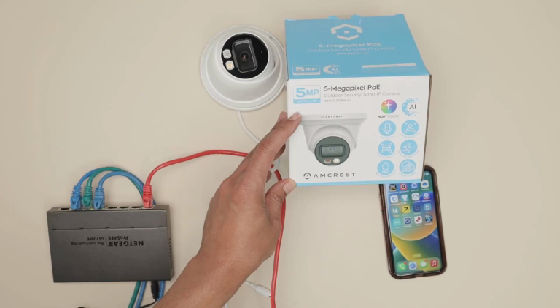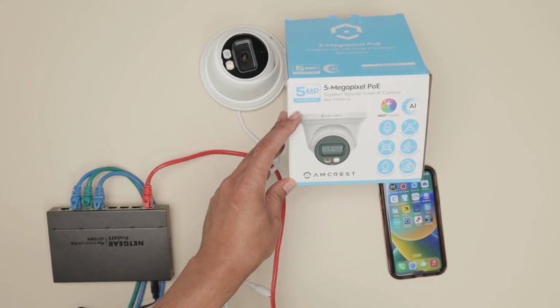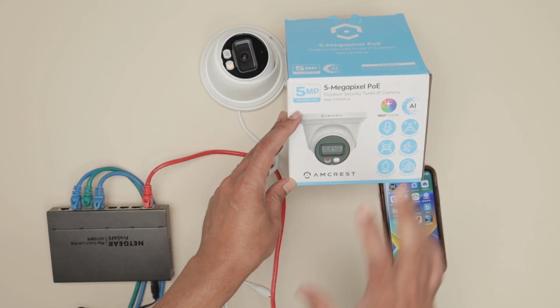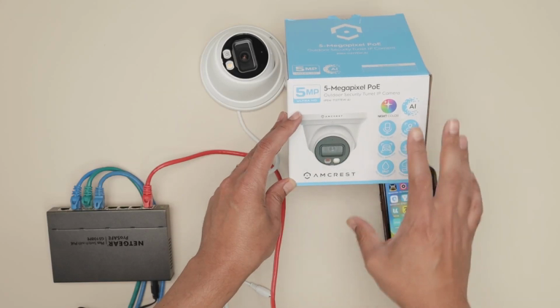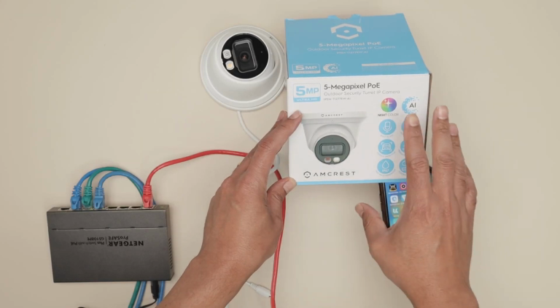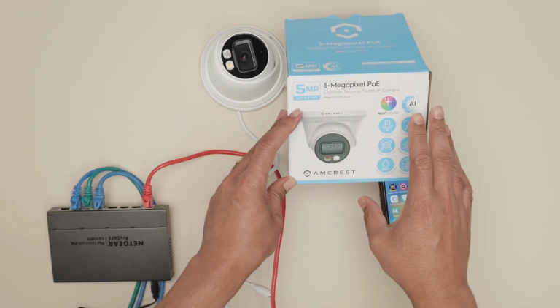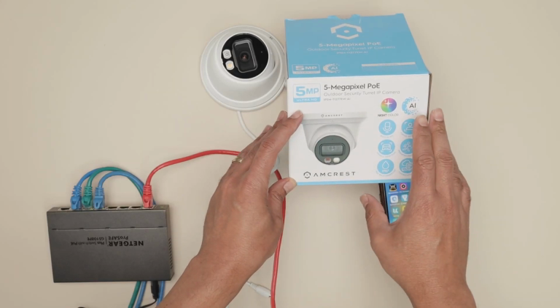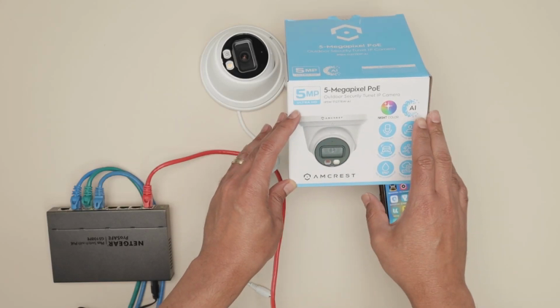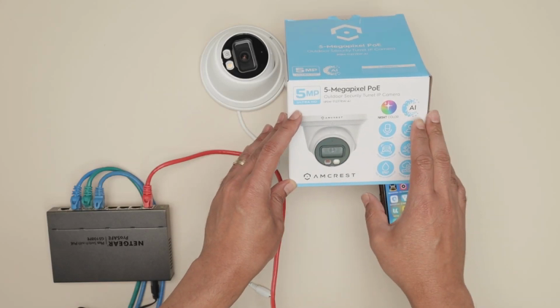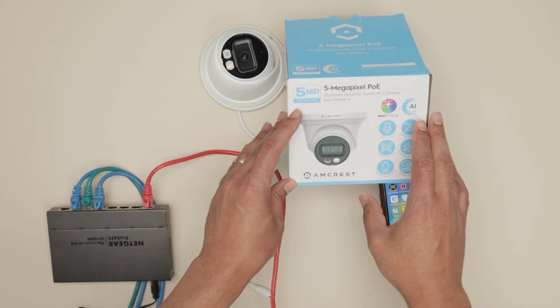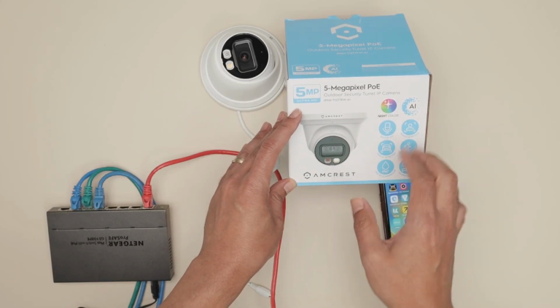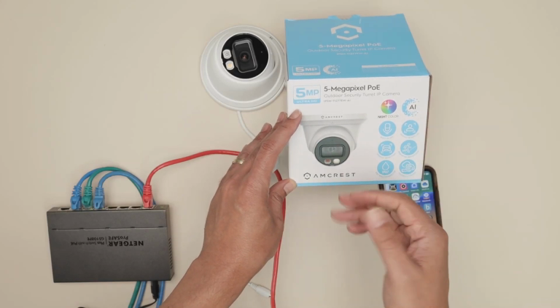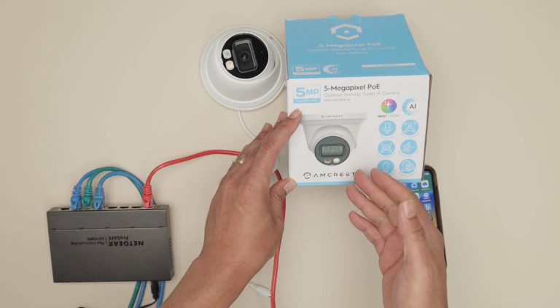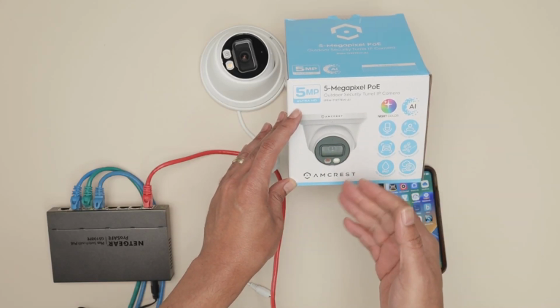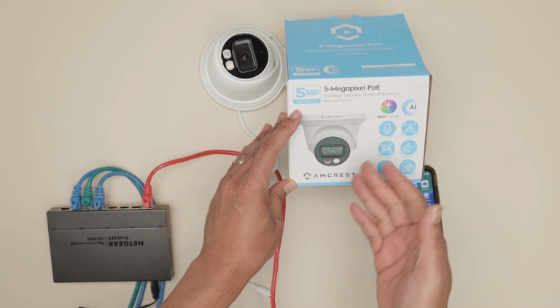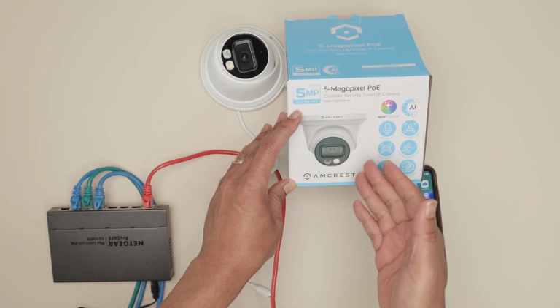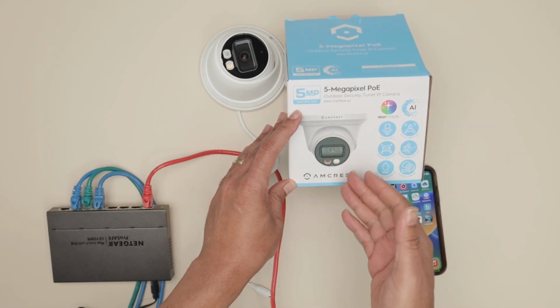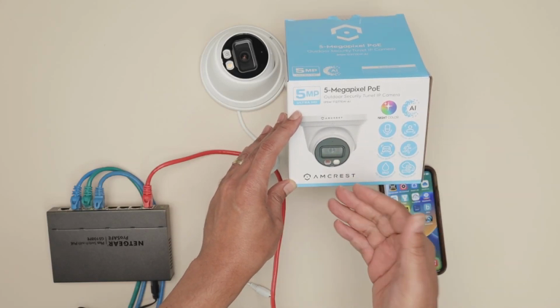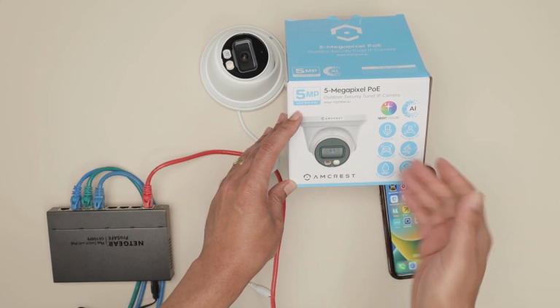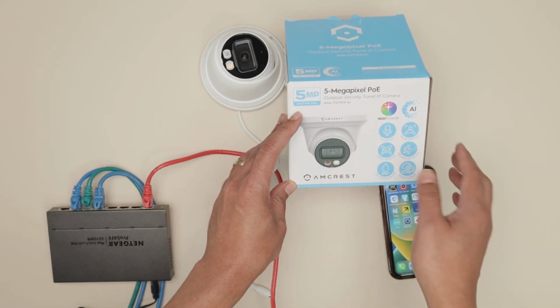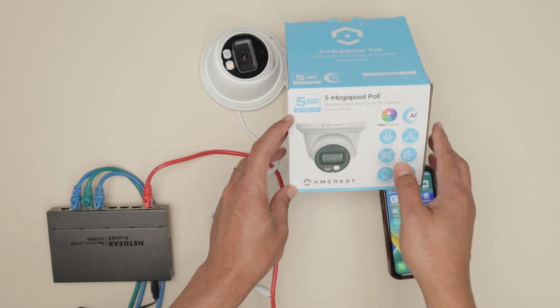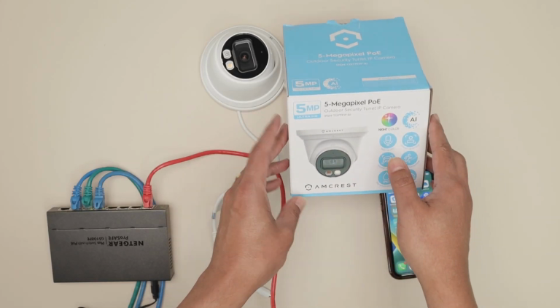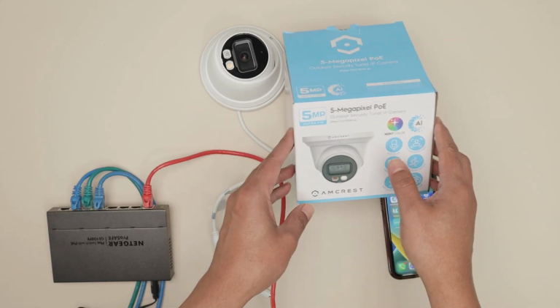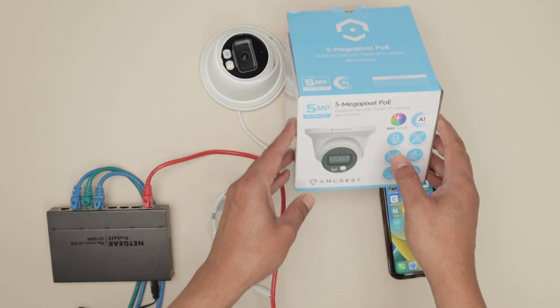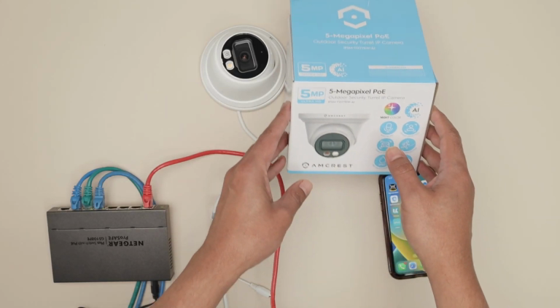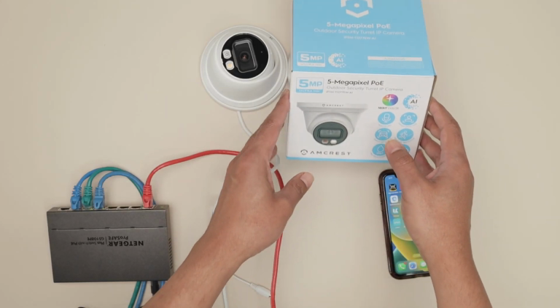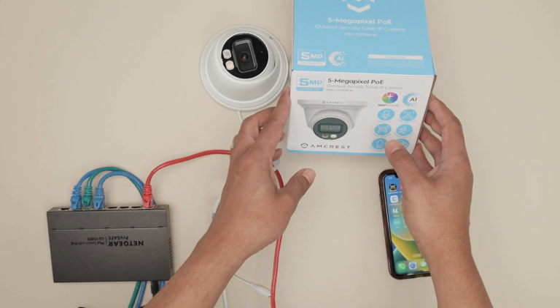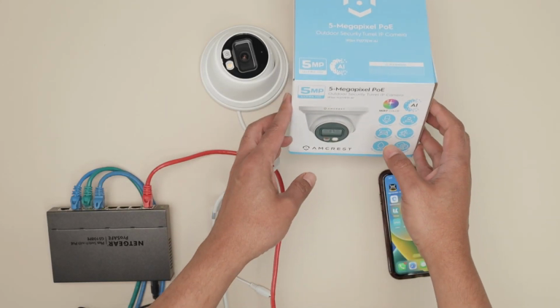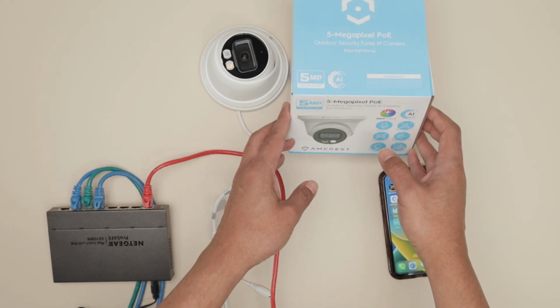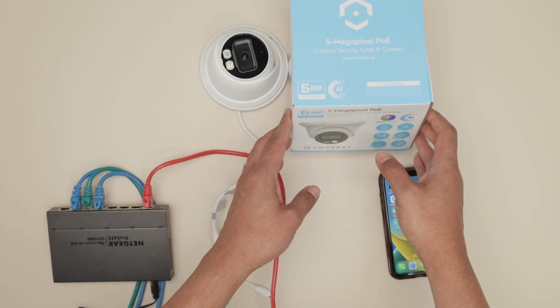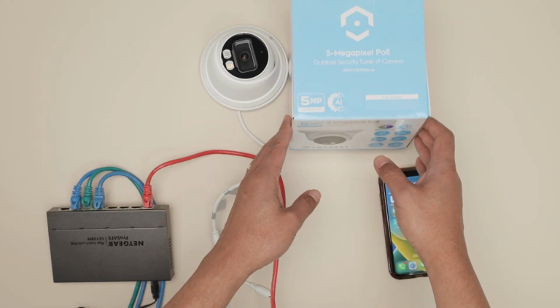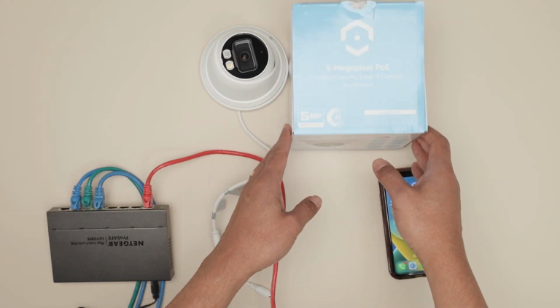Hello there, this is a quick video on how to set up an Amcrest camera using your cell phone. It's very simple.